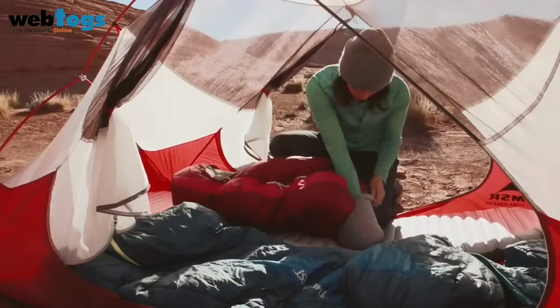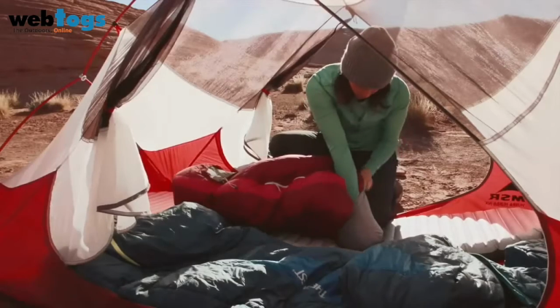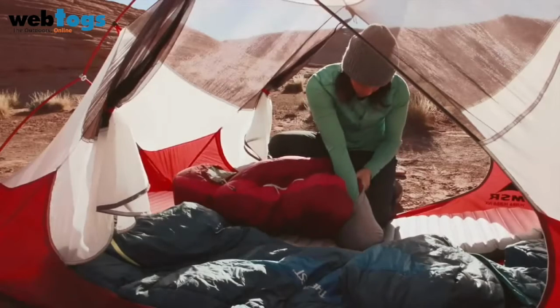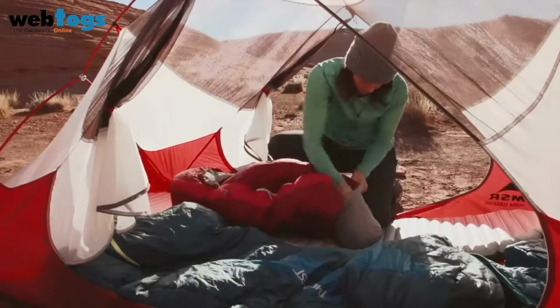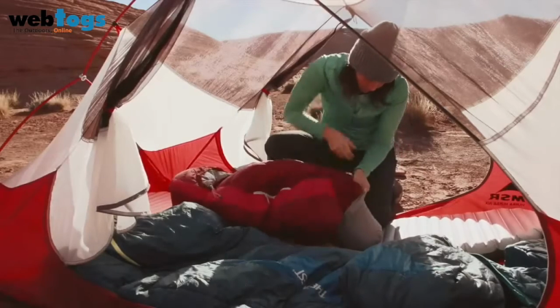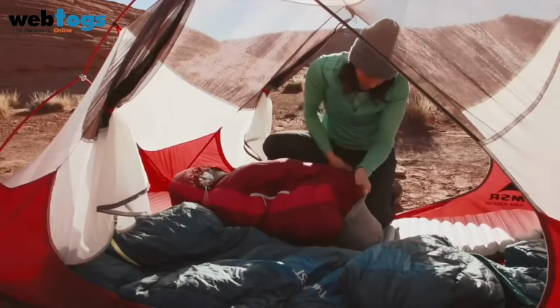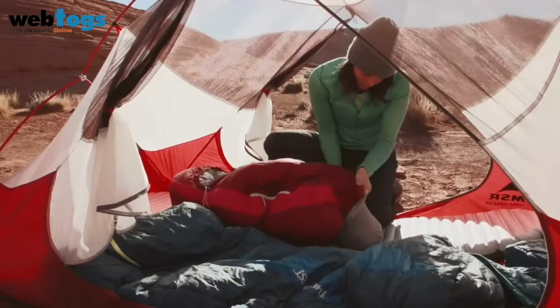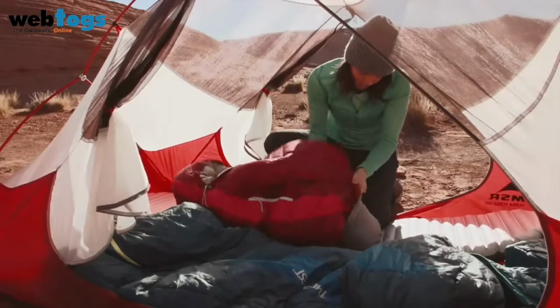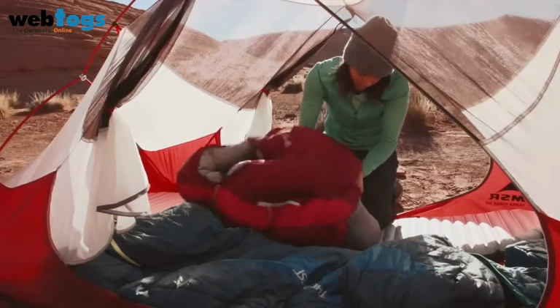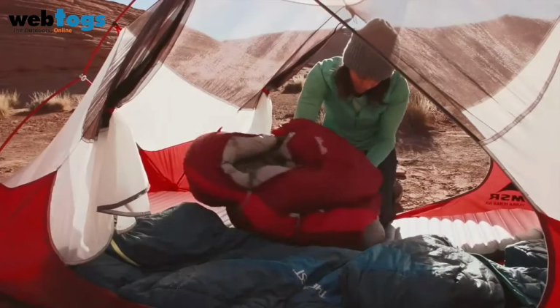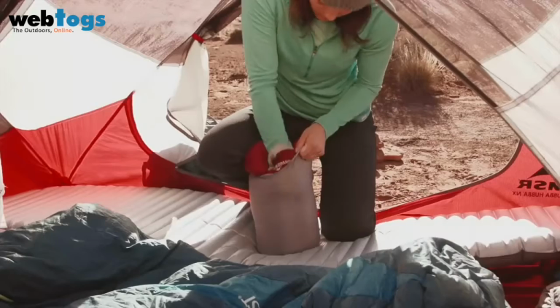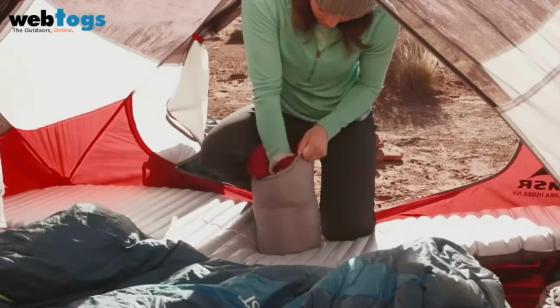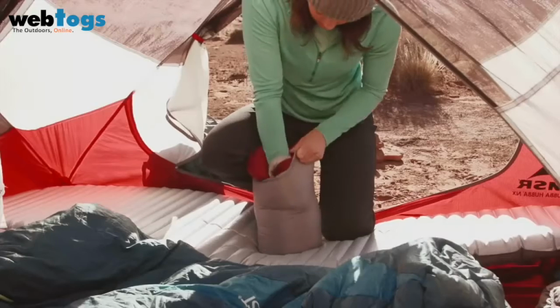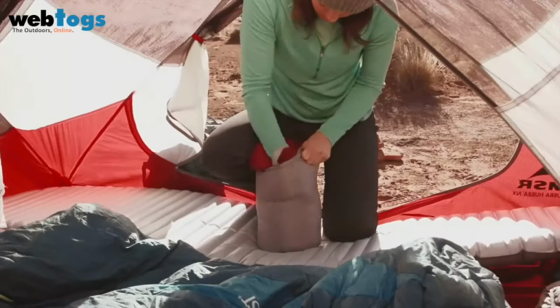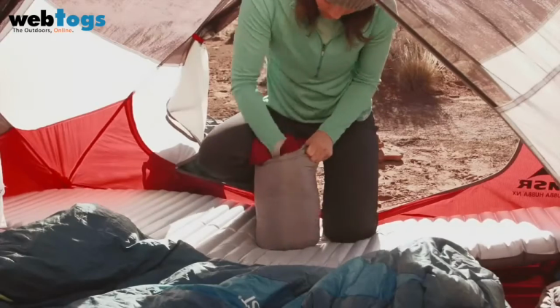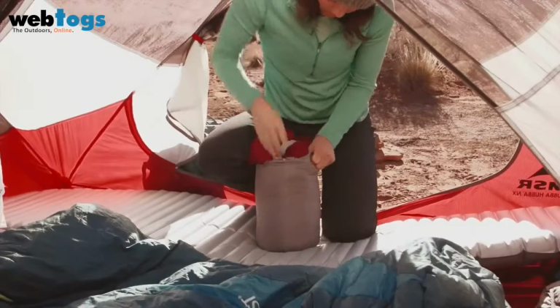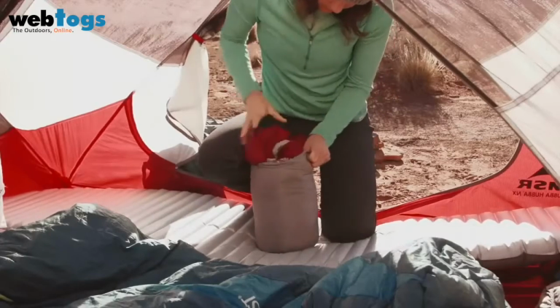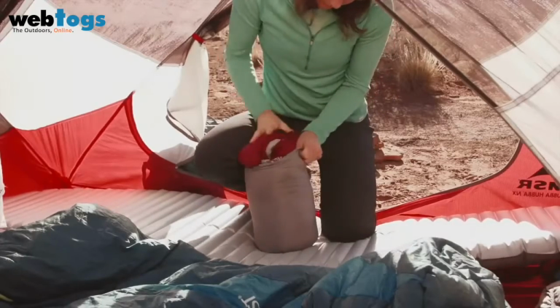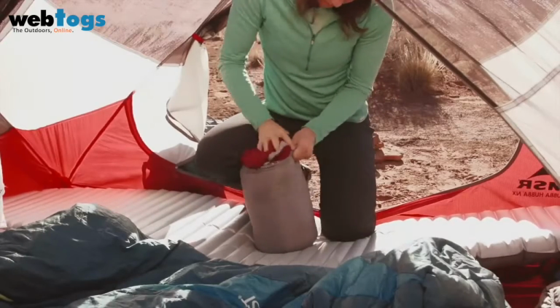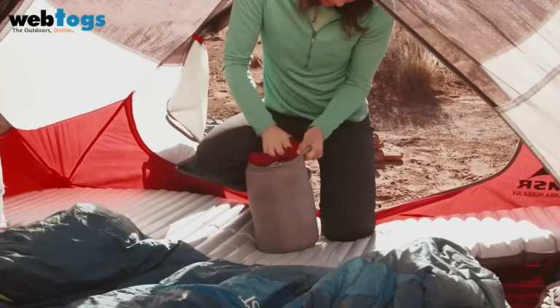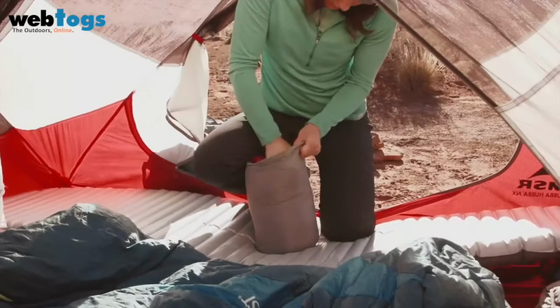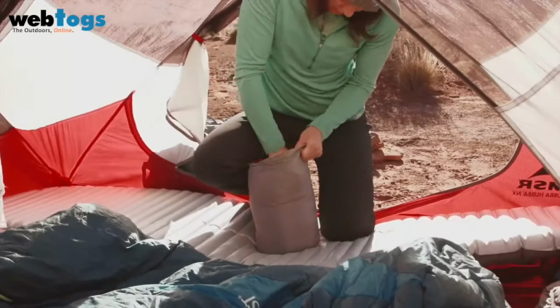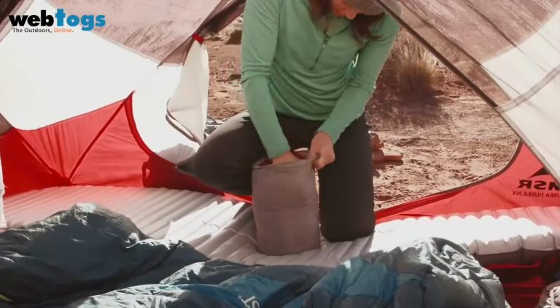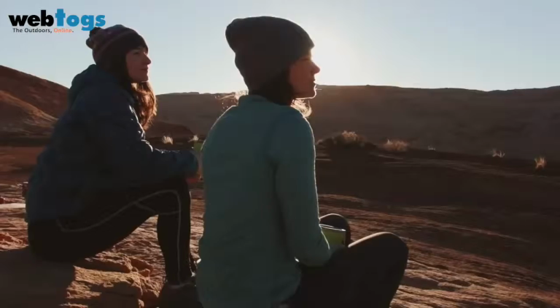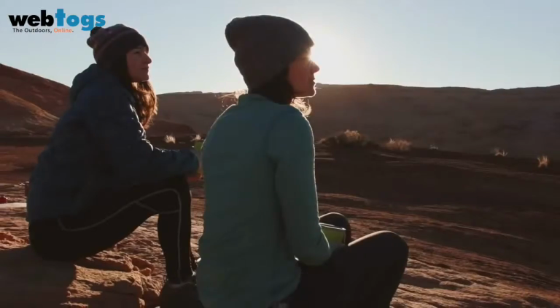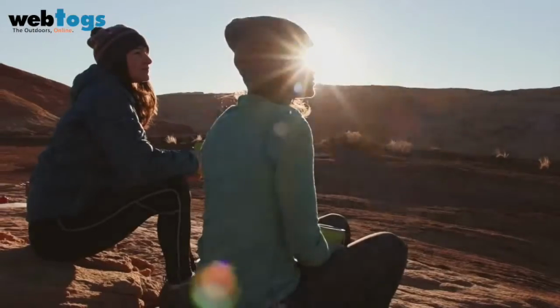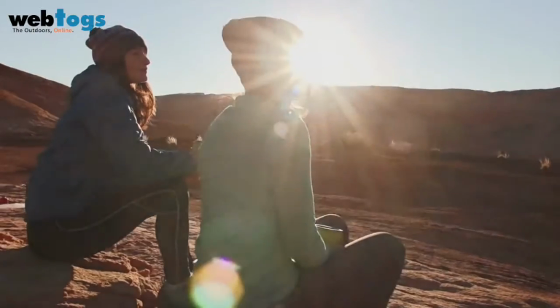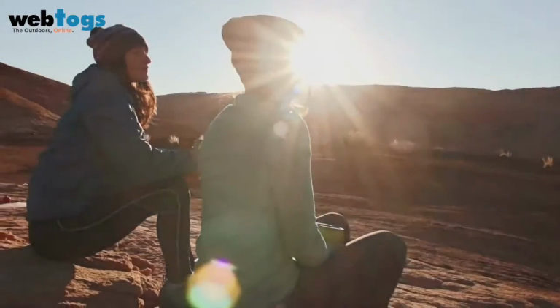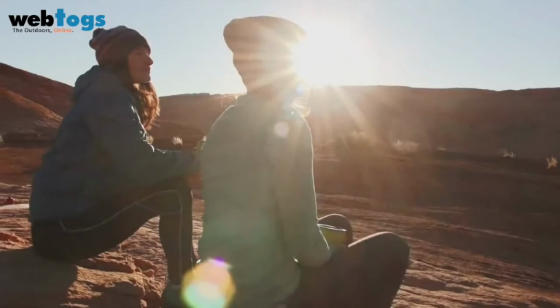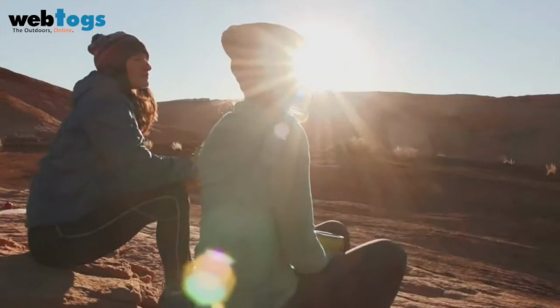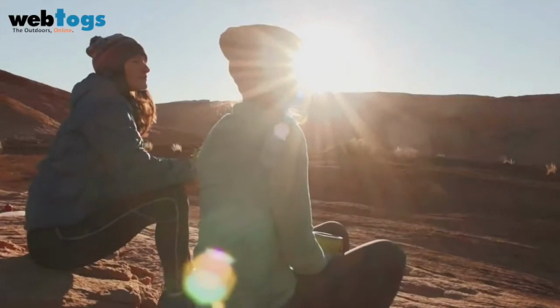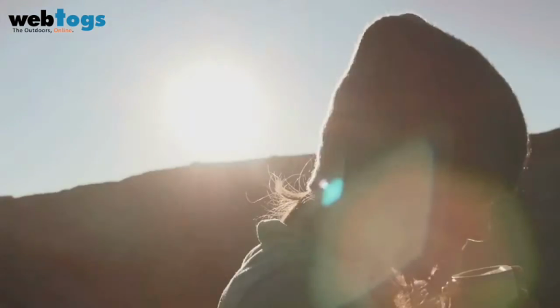The Mira 3-season bag is one of the lightest around. It delivers innovative warmth and comfort that gives you a great night's rest and even better days.